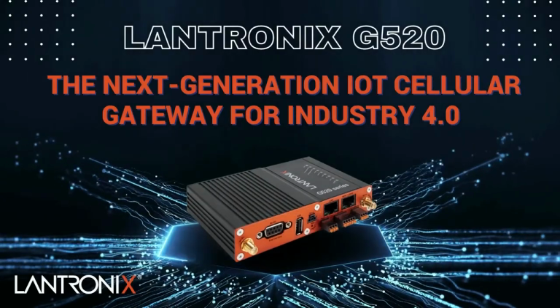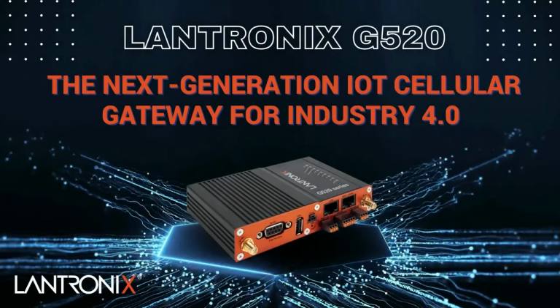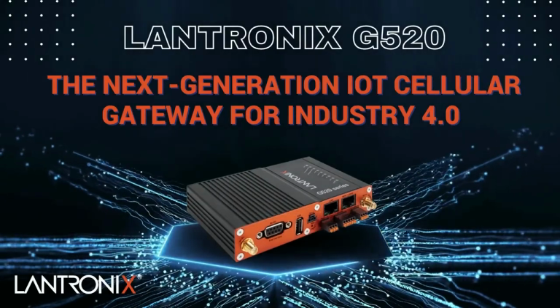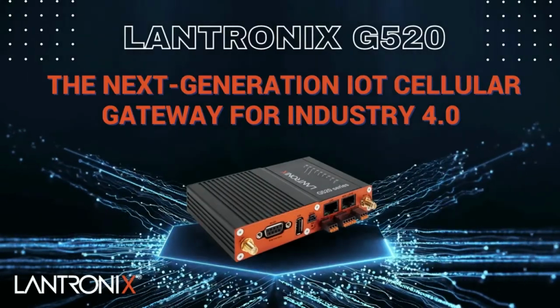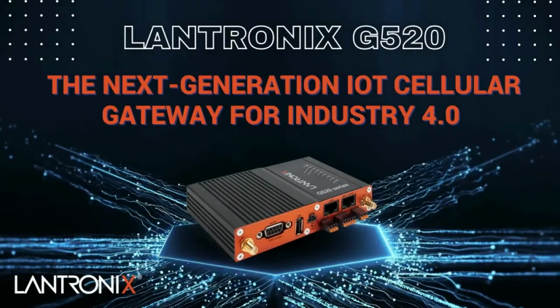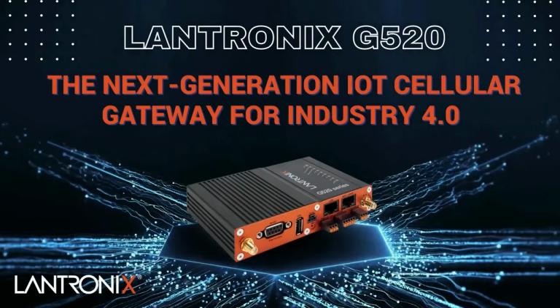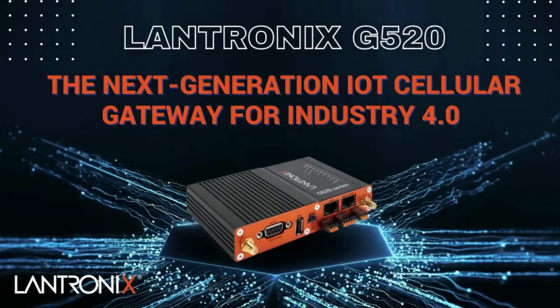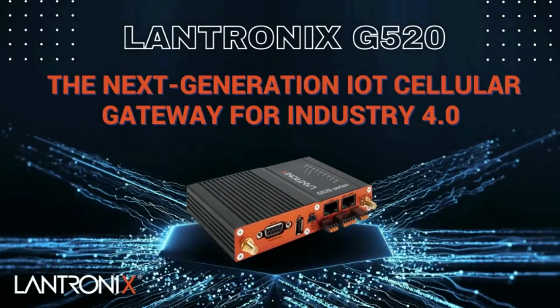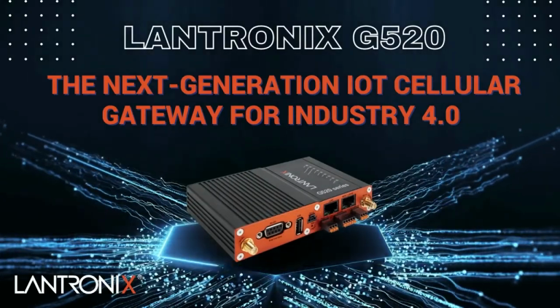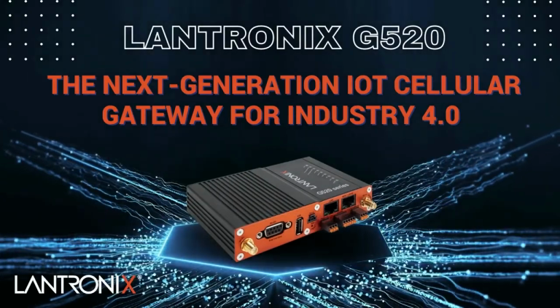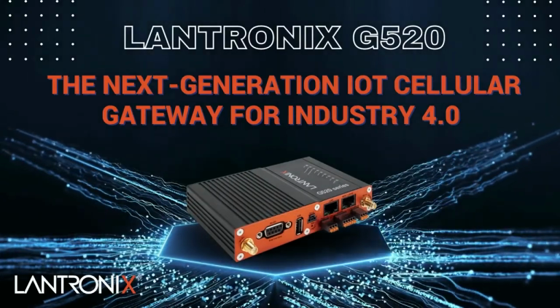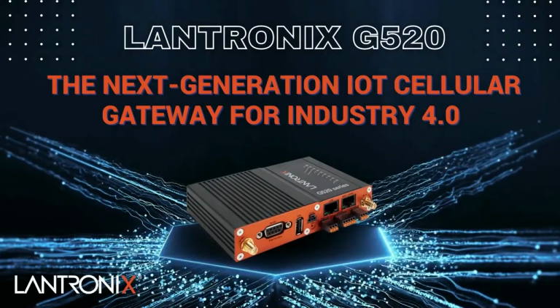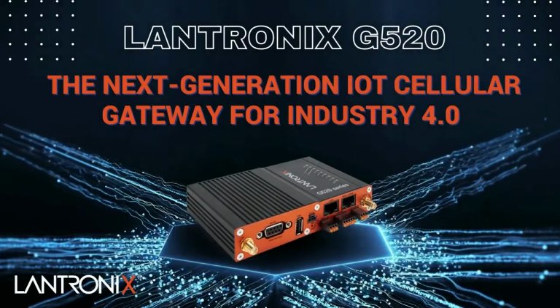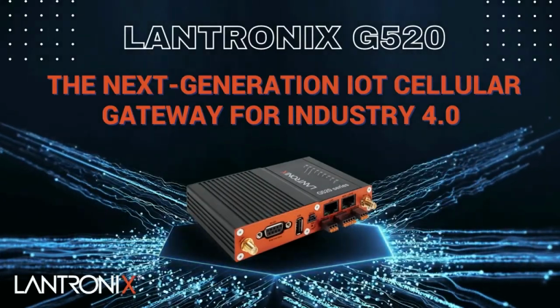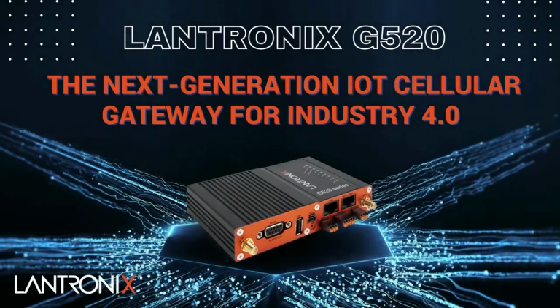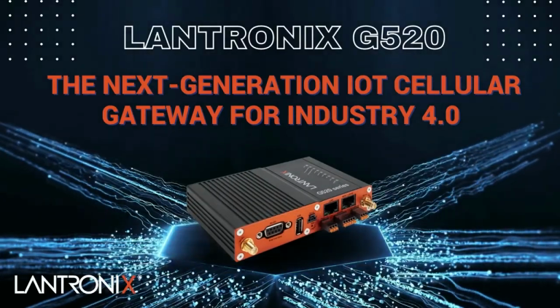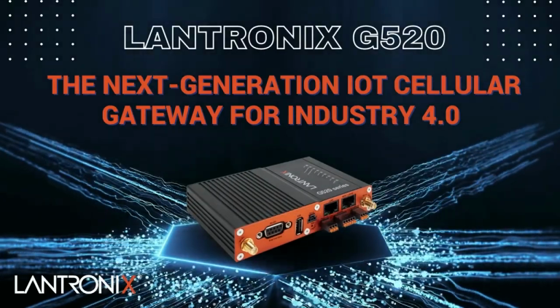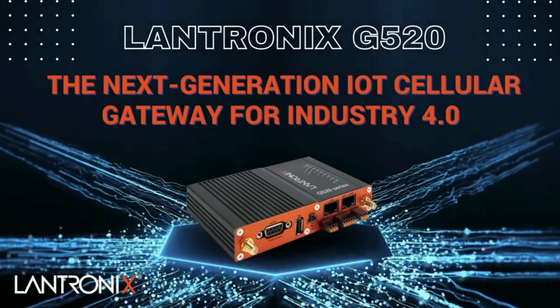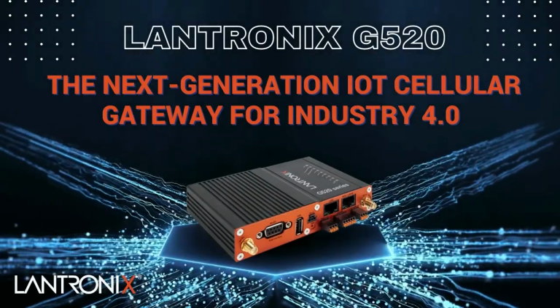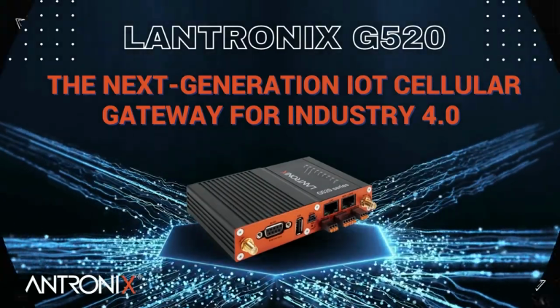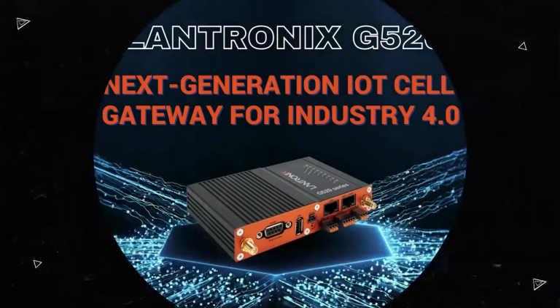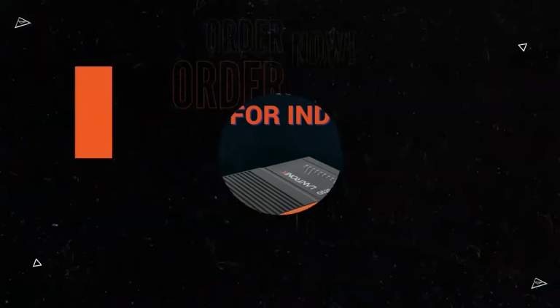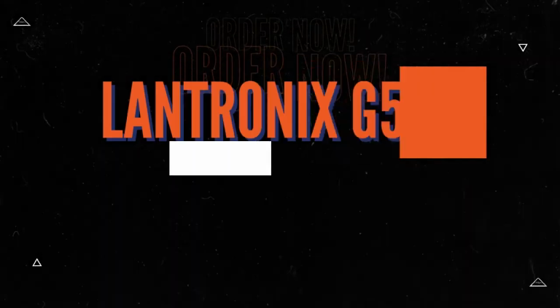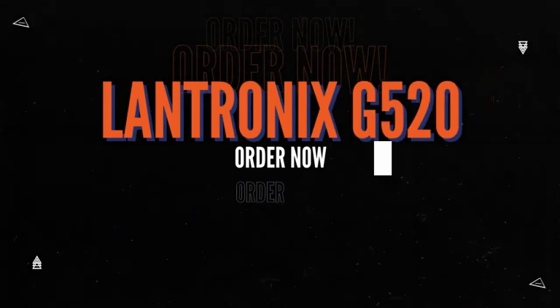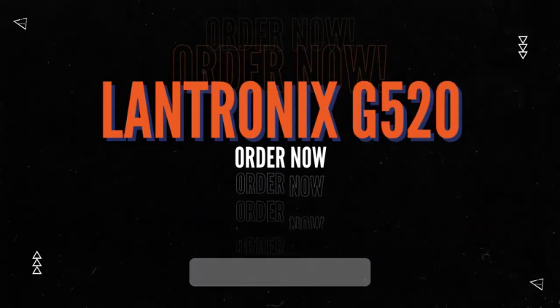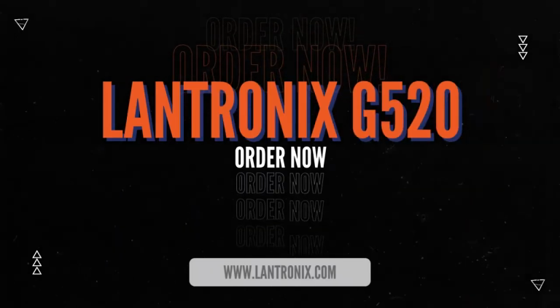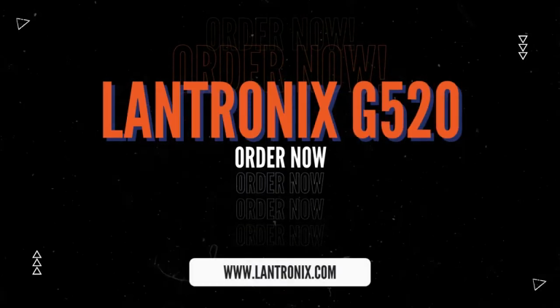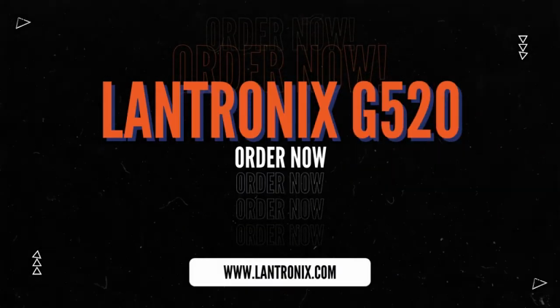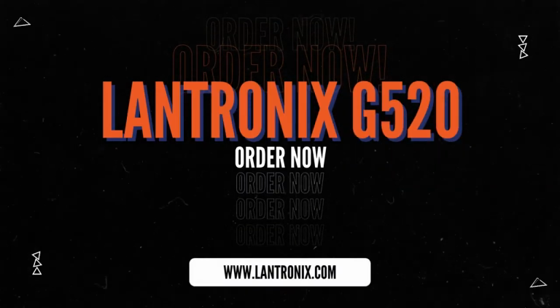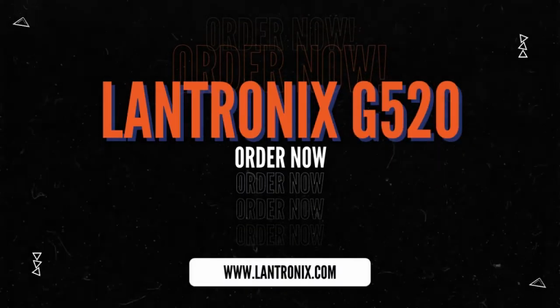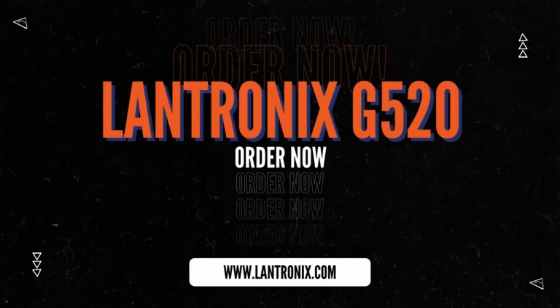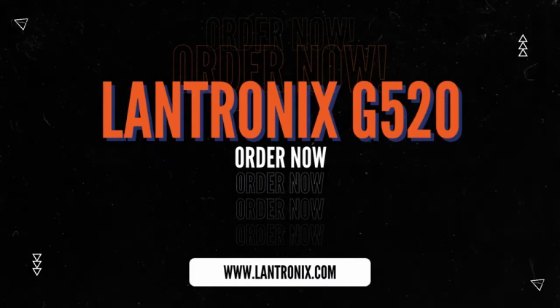Lantronix G520. The industrial evolution has arrived.